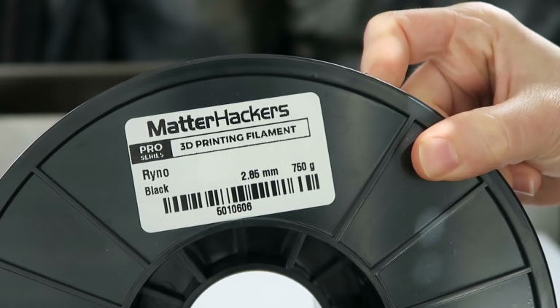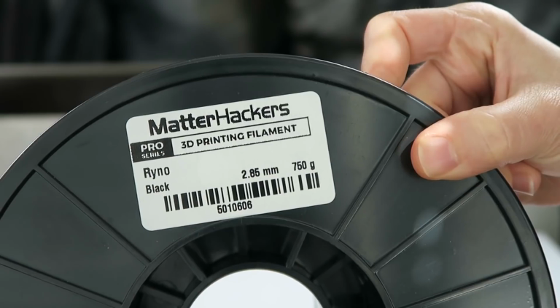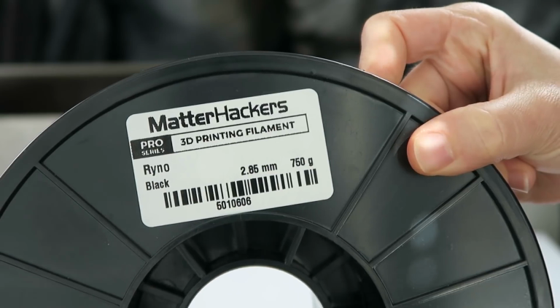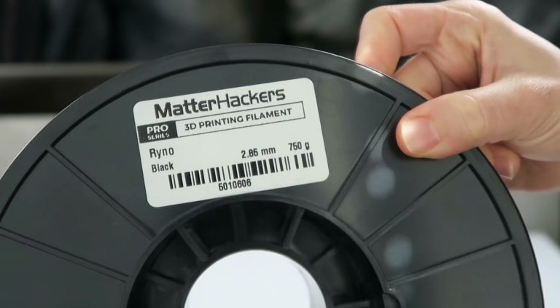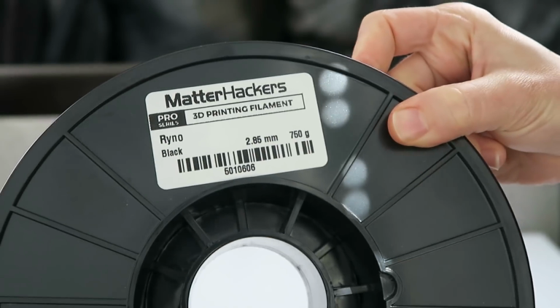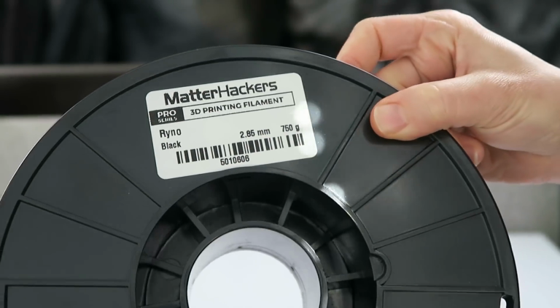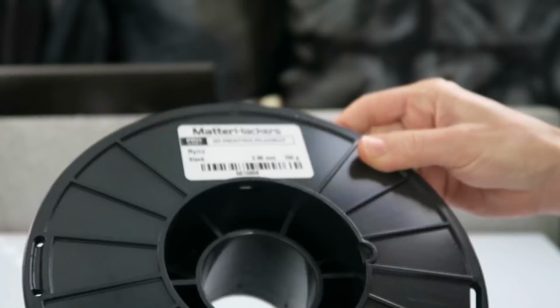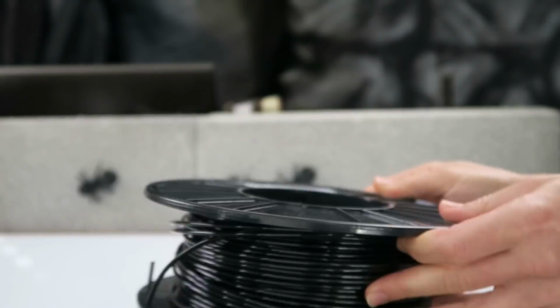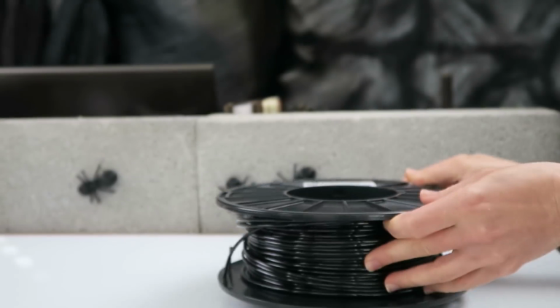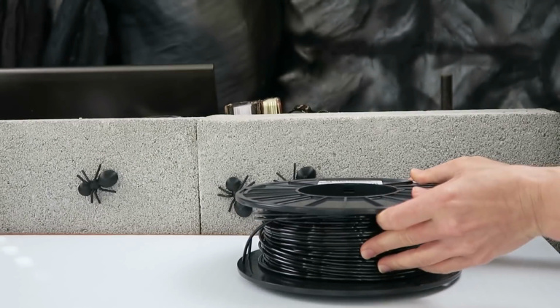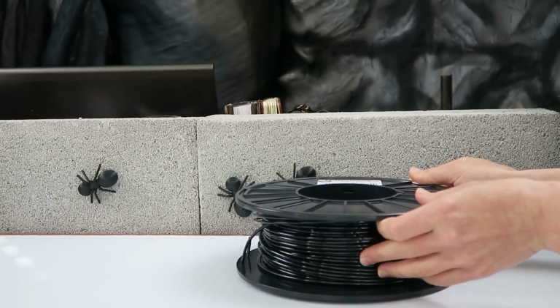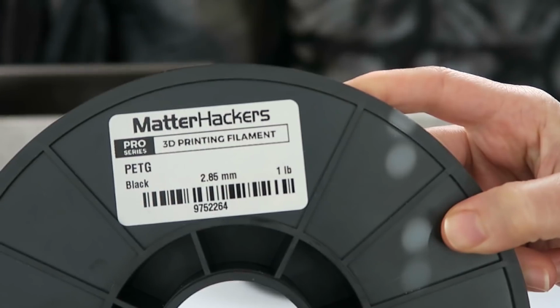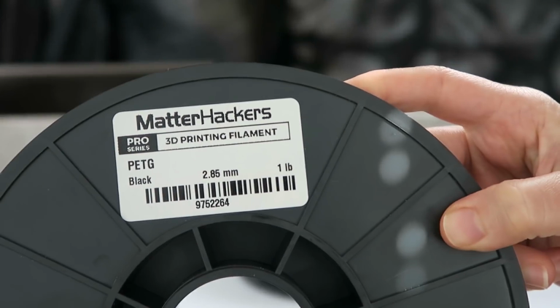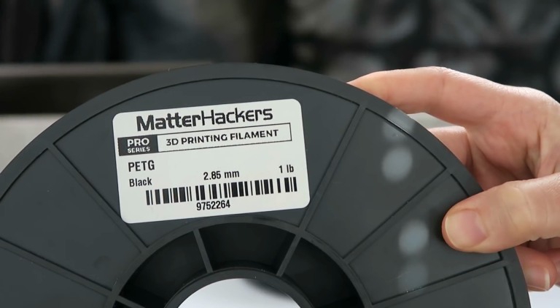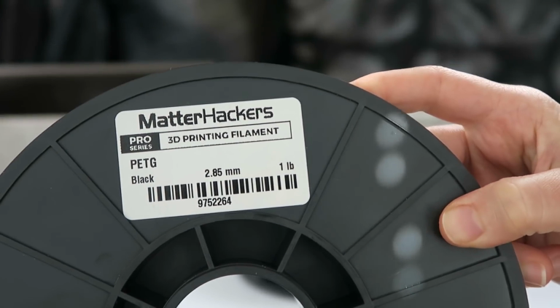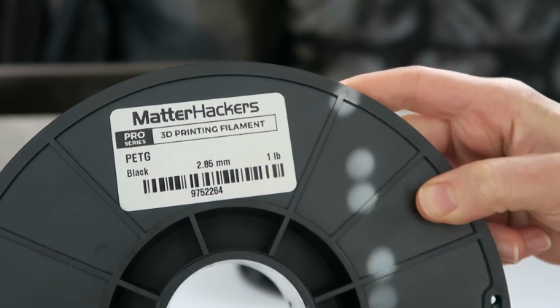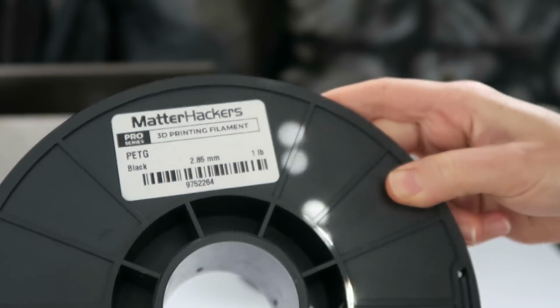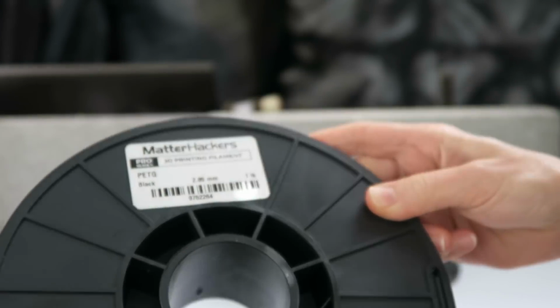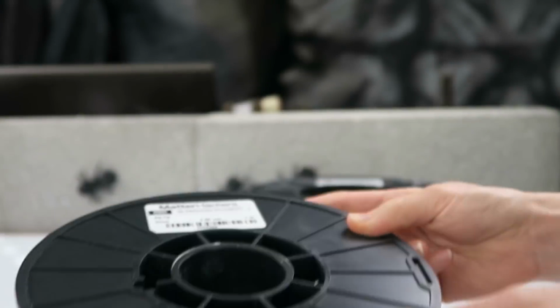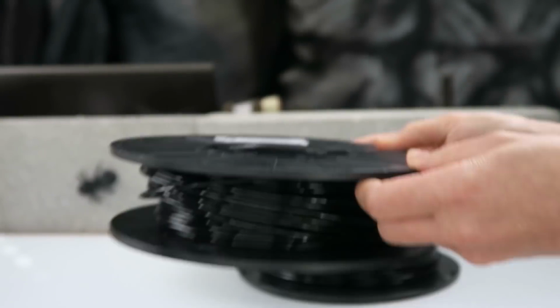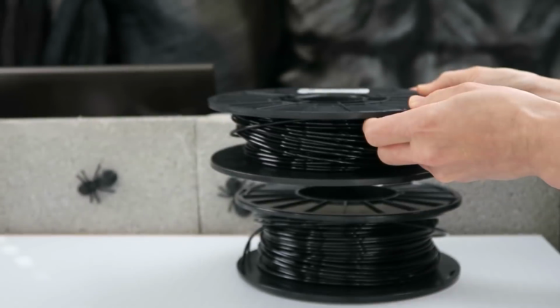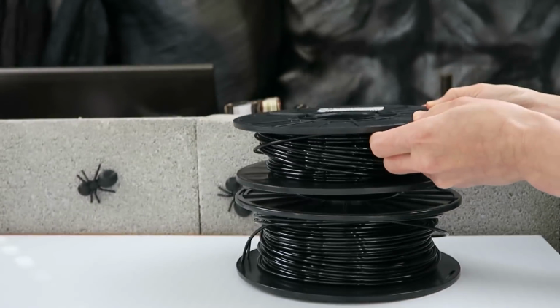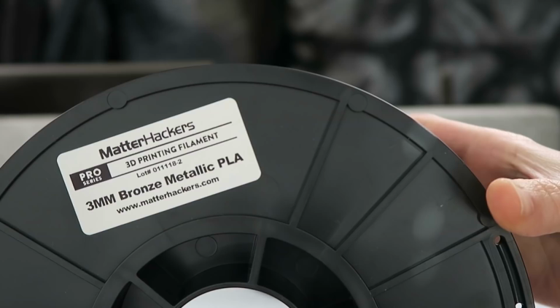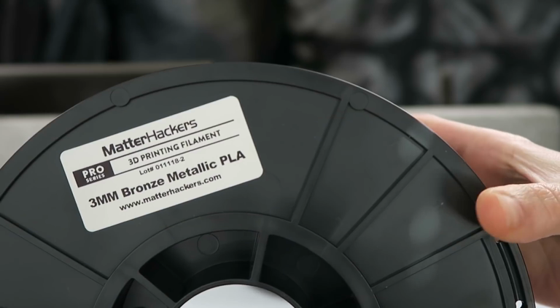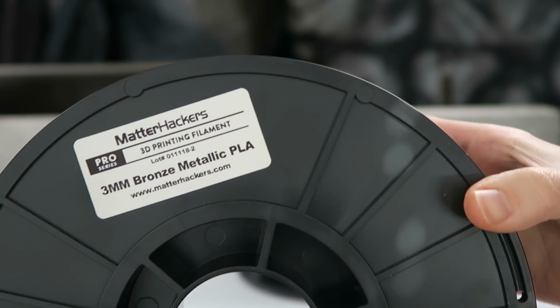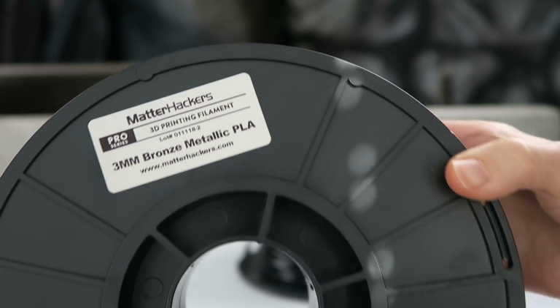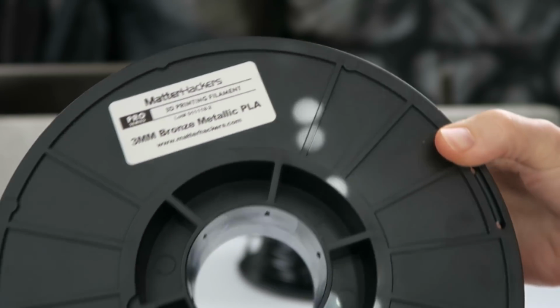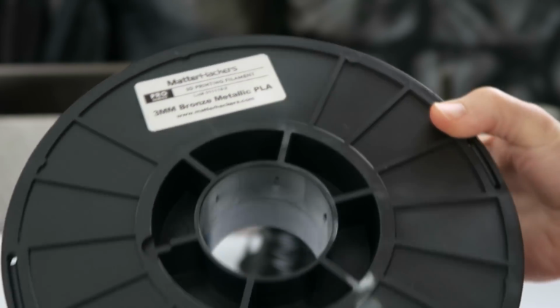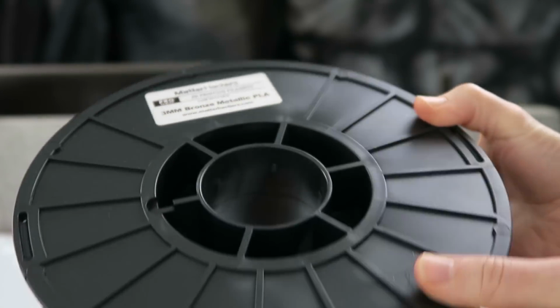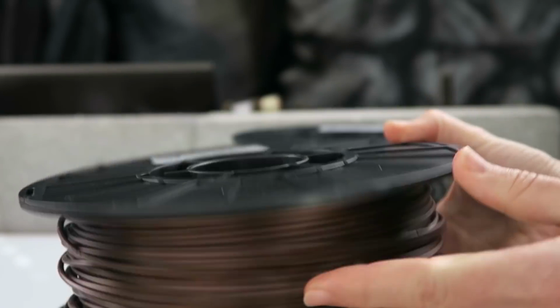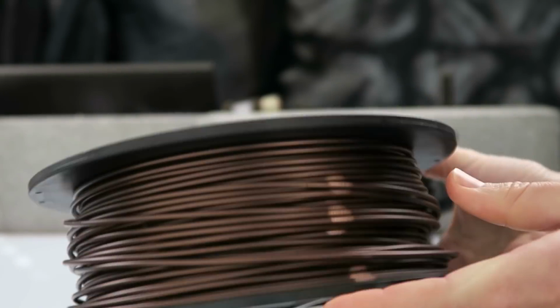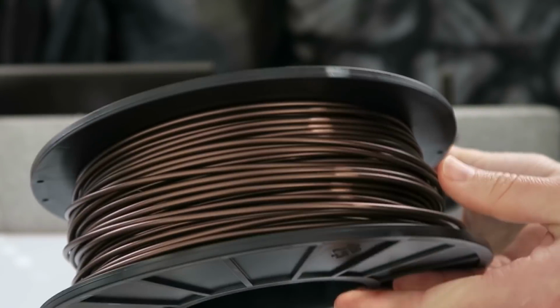Pro-series Rhino, Pro-series PETG, and then a metallic bronze Pro-series PLA.